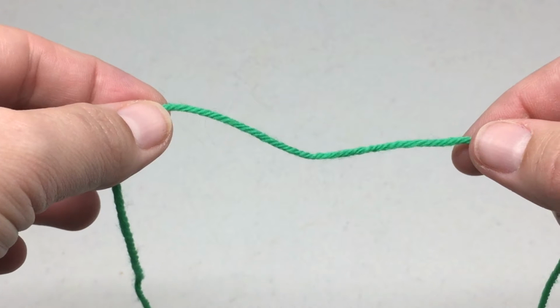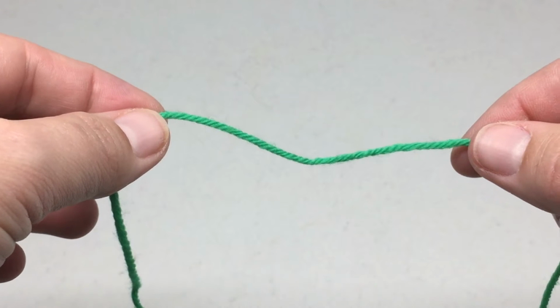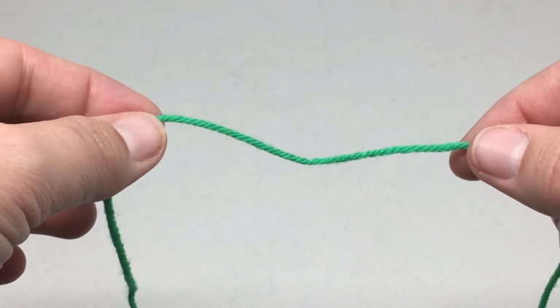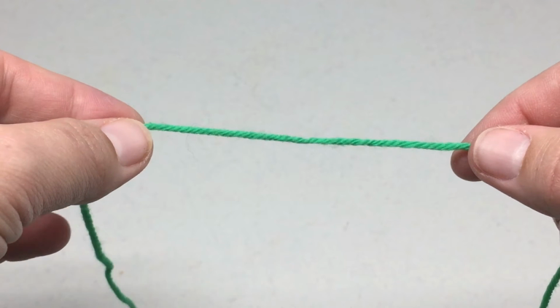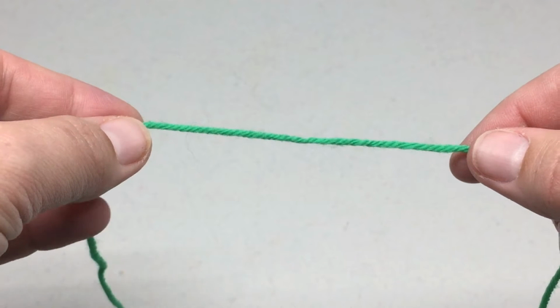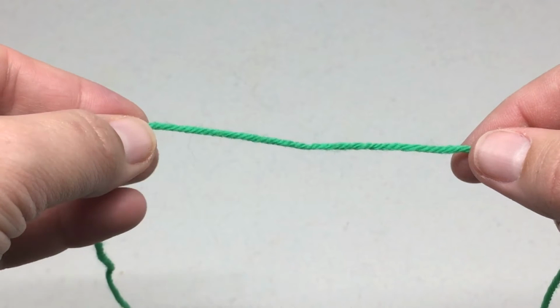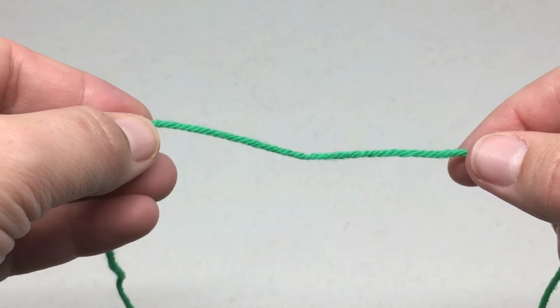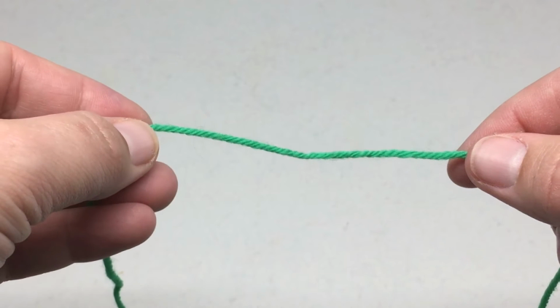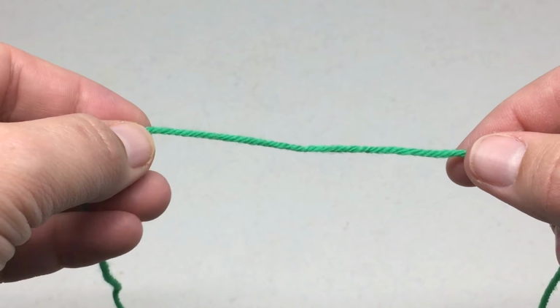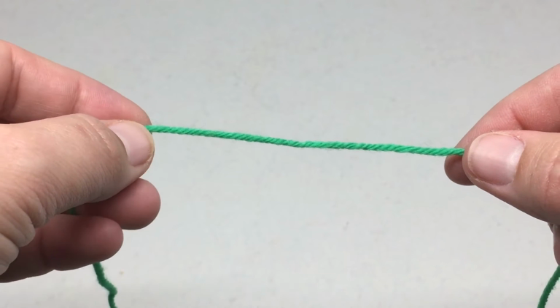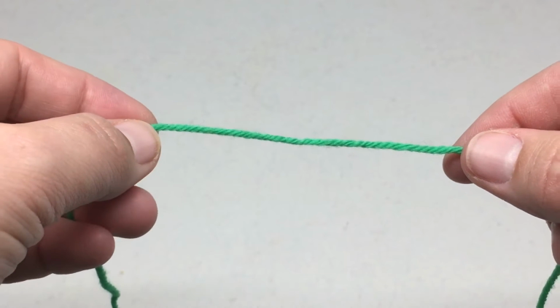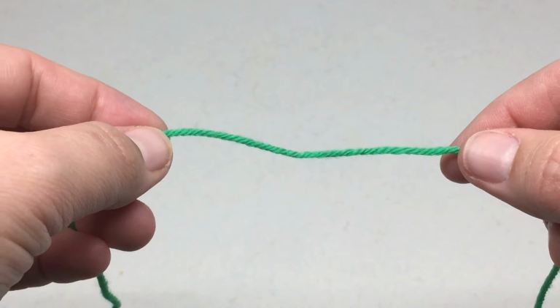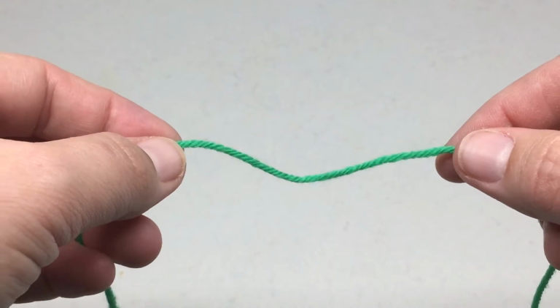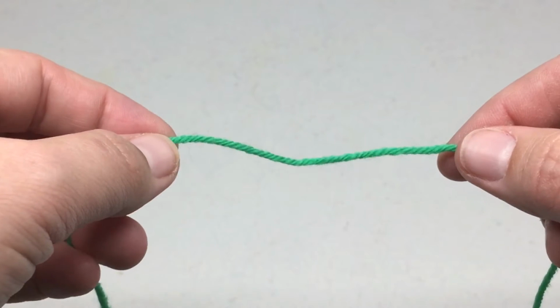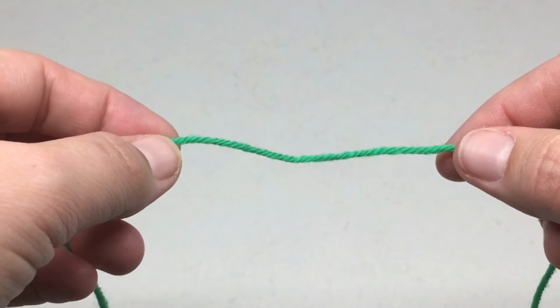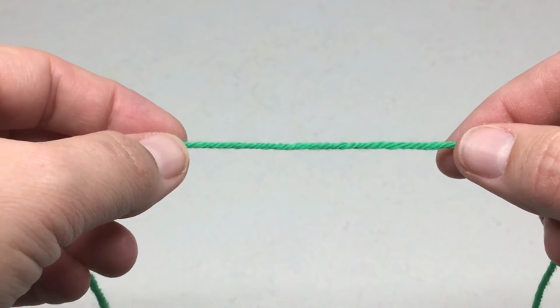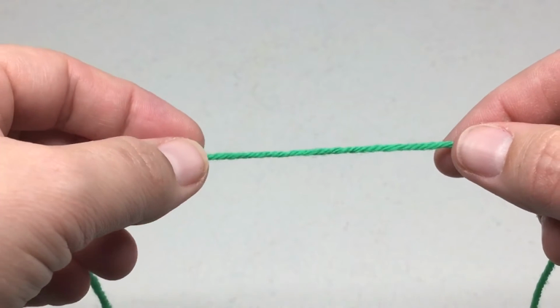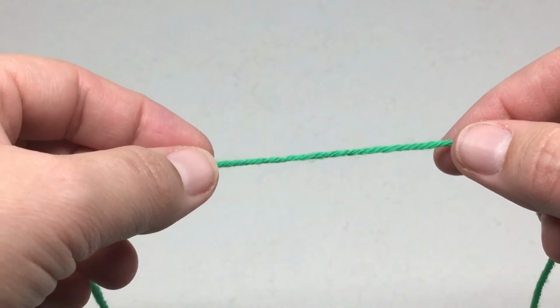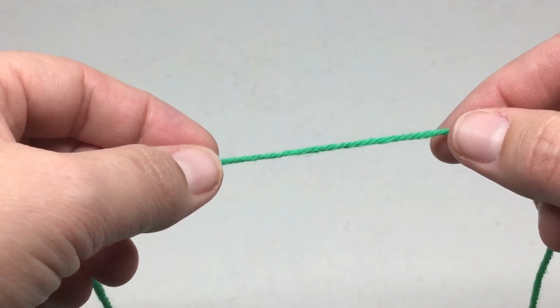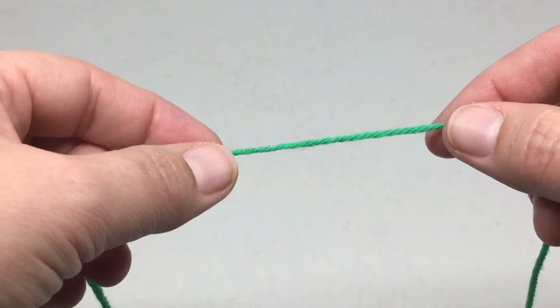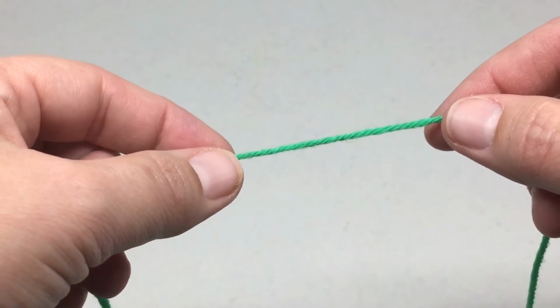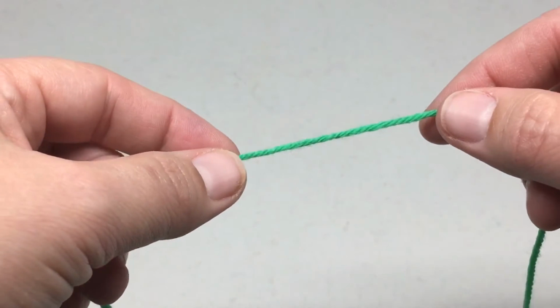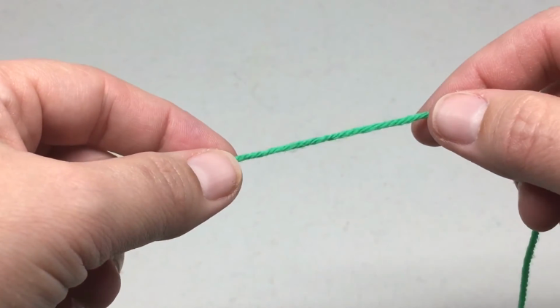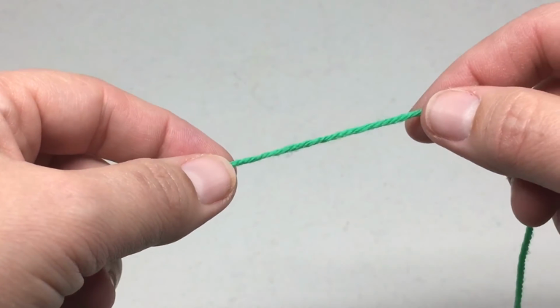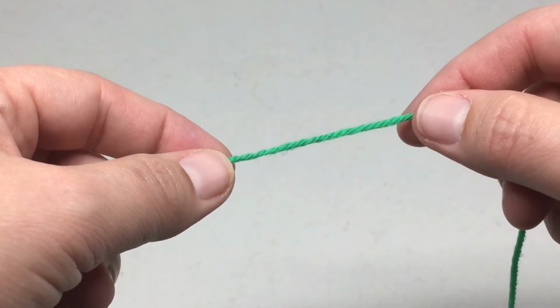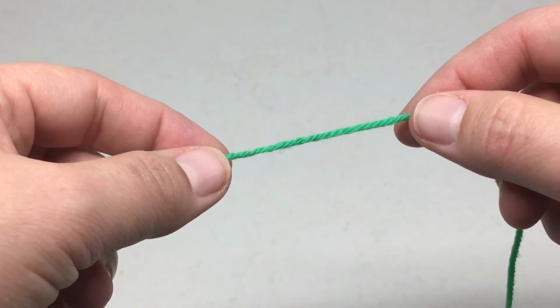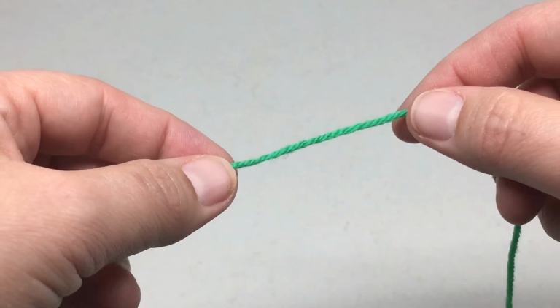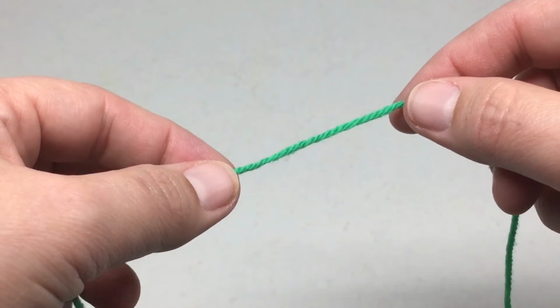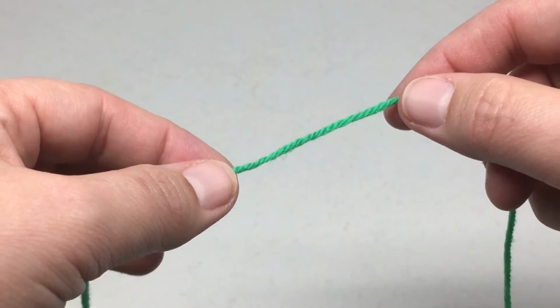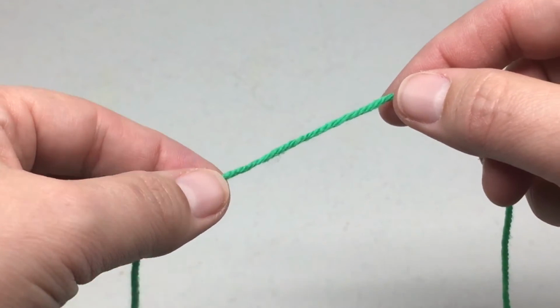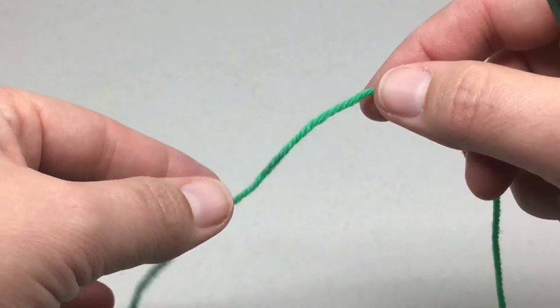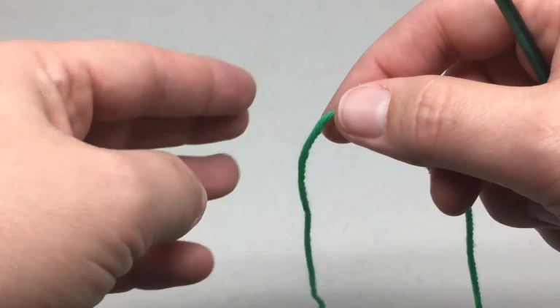Howdy, I'm Karen from Karen Dawn Designs and today I'm going to show you how to work an I-Cord cast on.